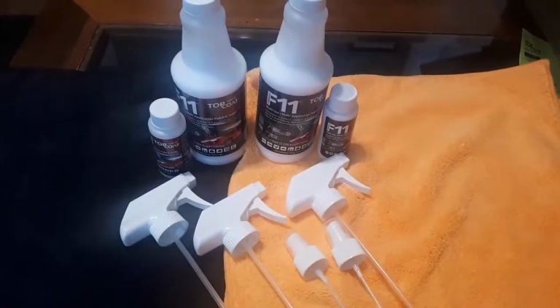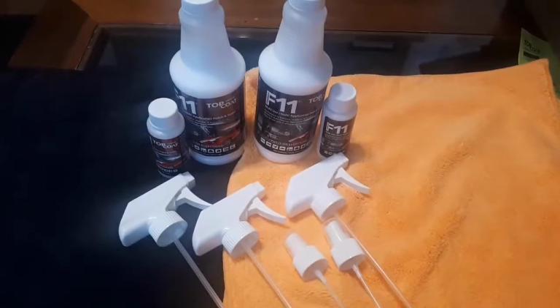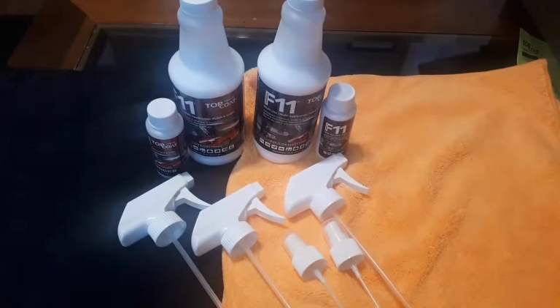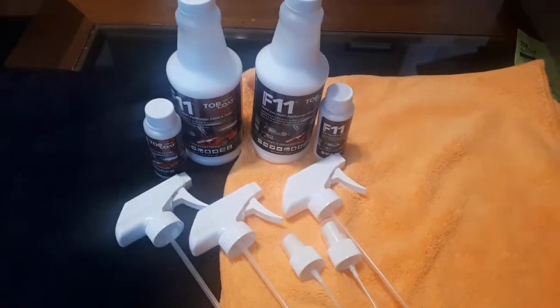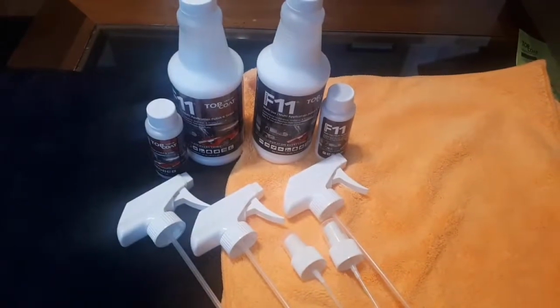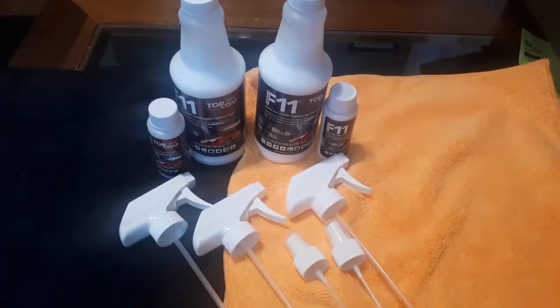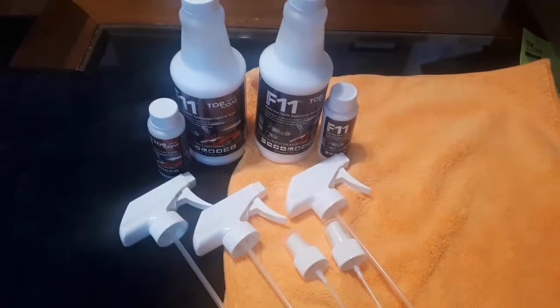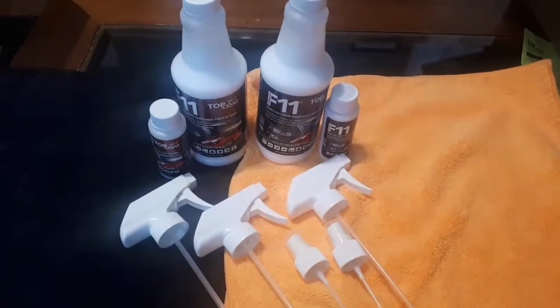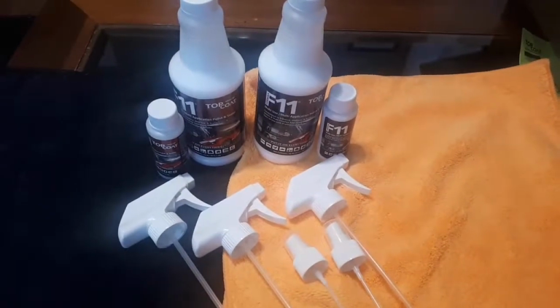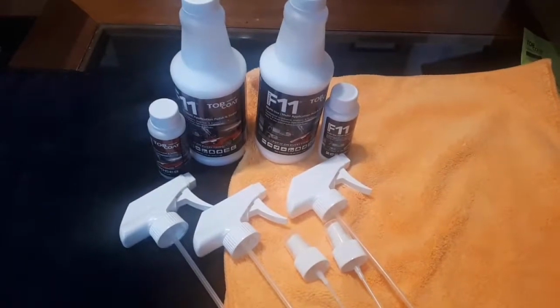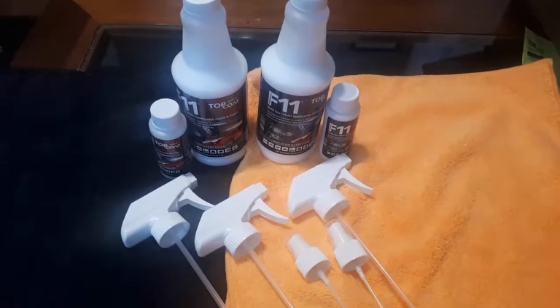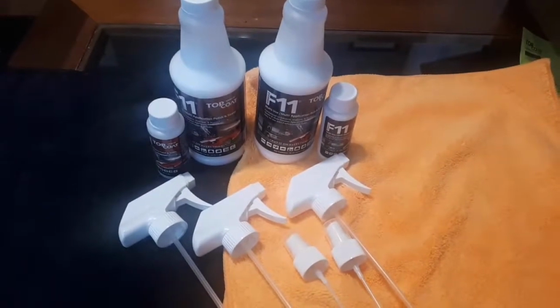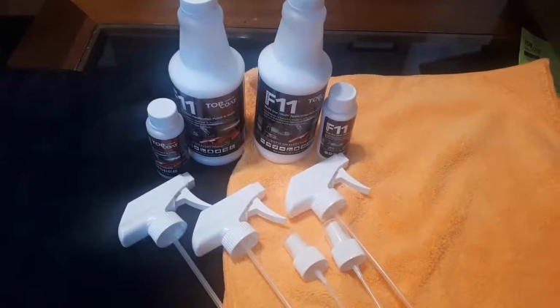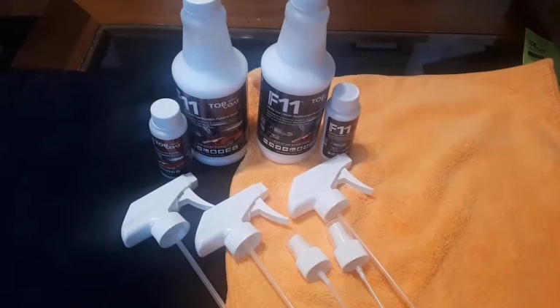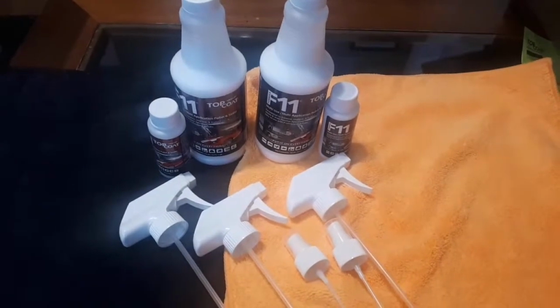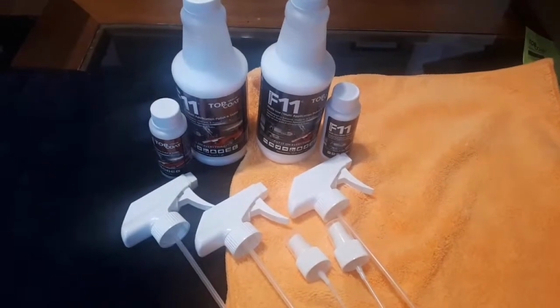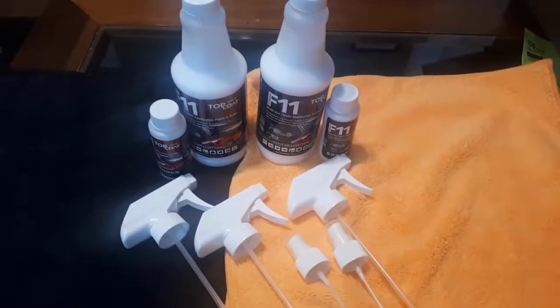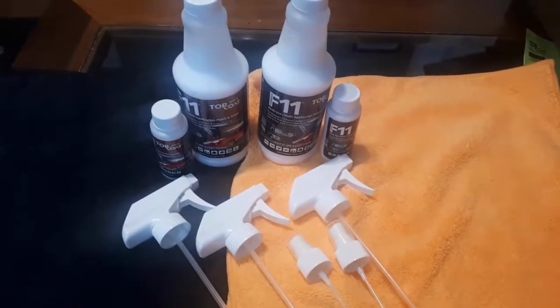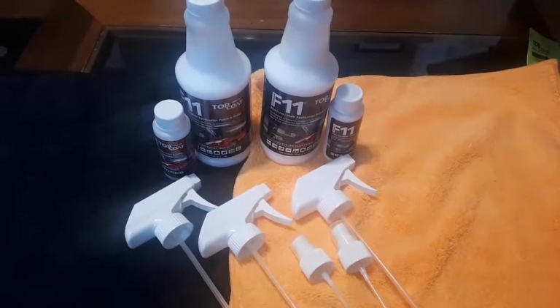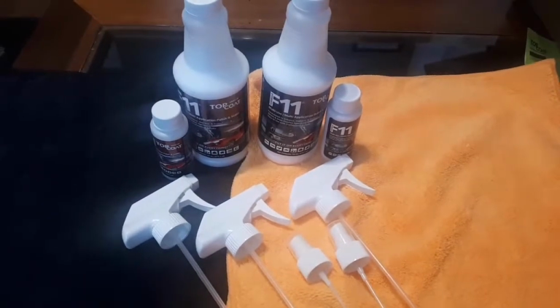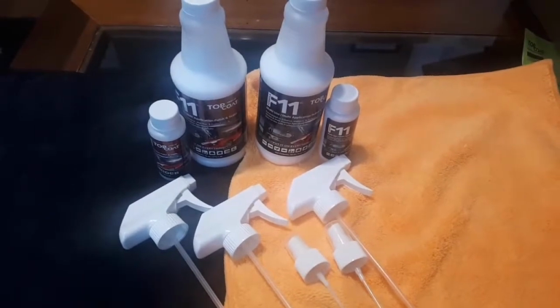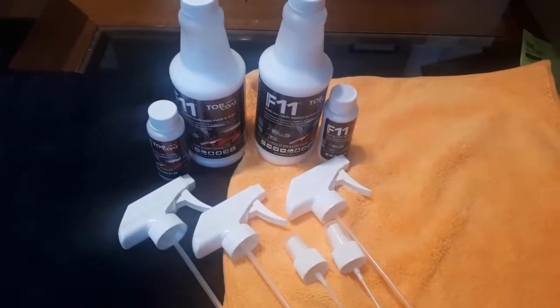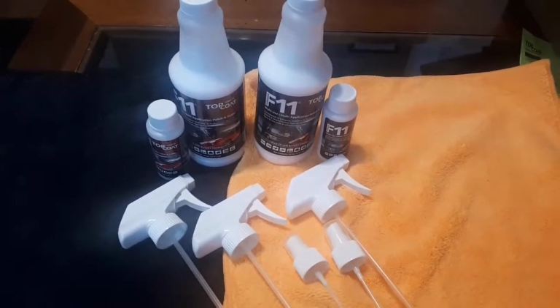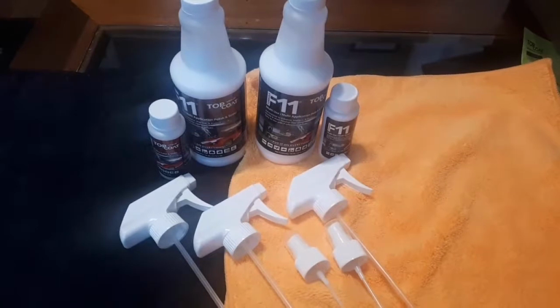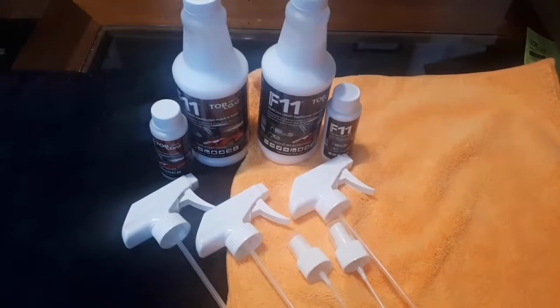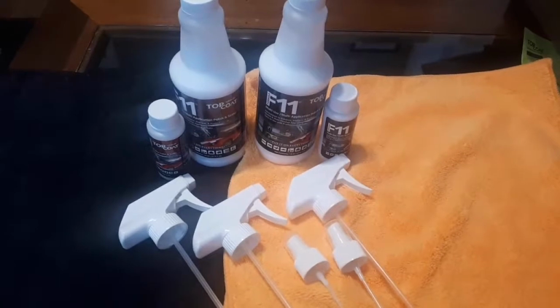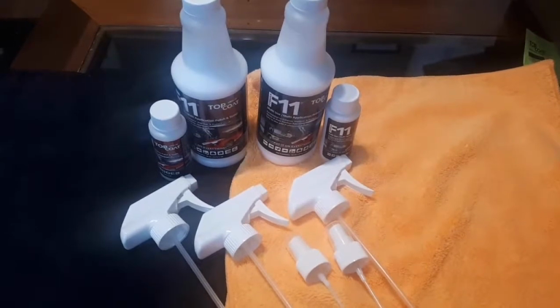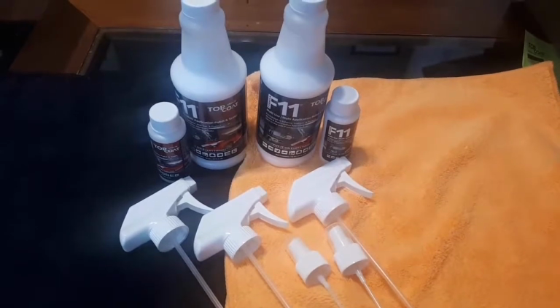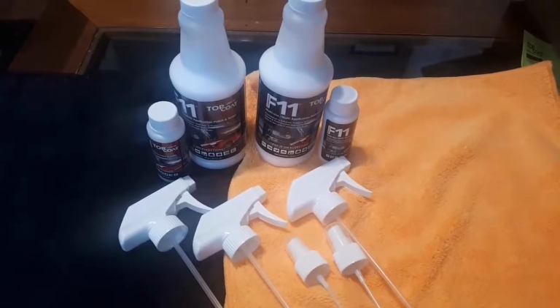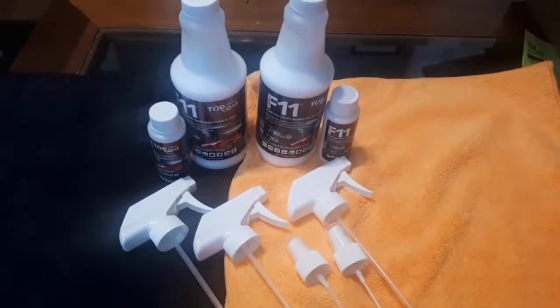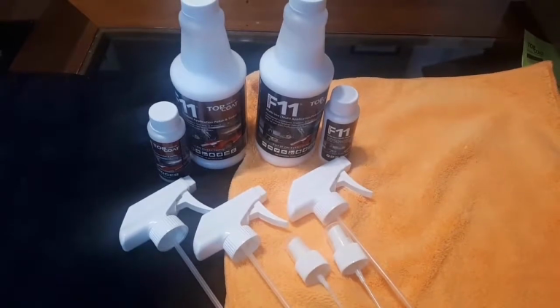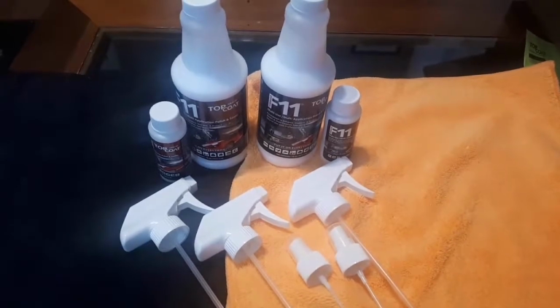Steve's Backyard Bike and Car Repair Tips, sponsored by Top Coat F11.